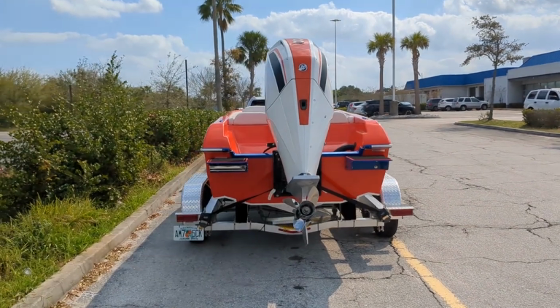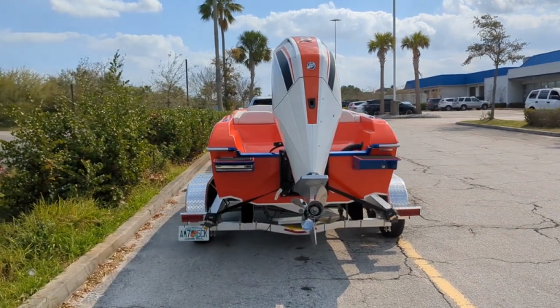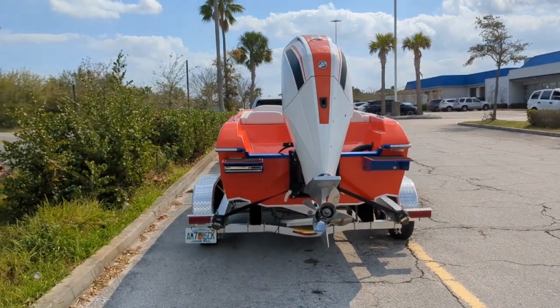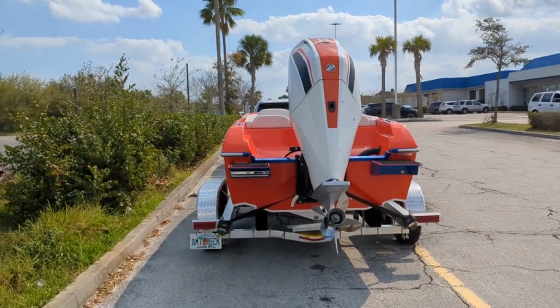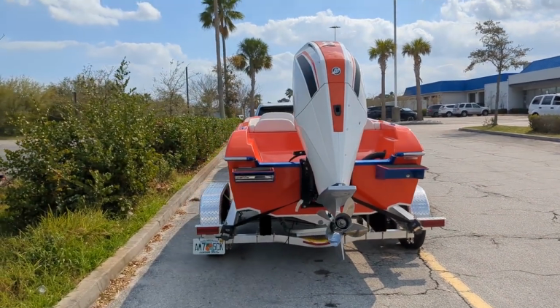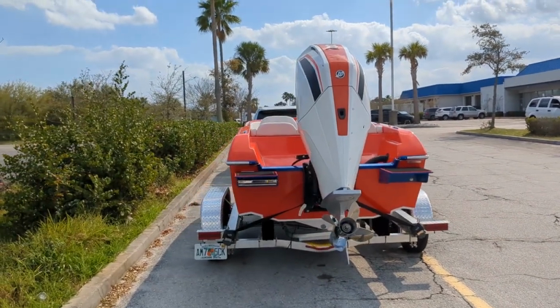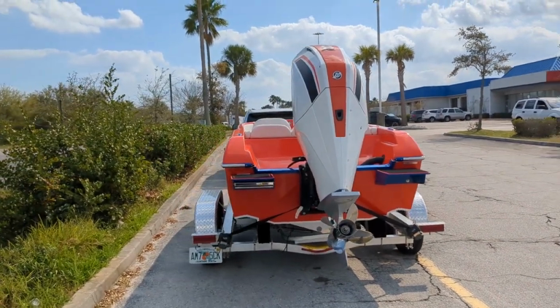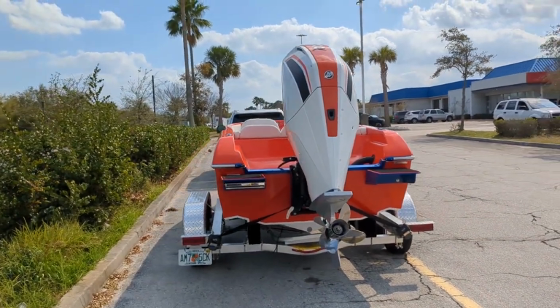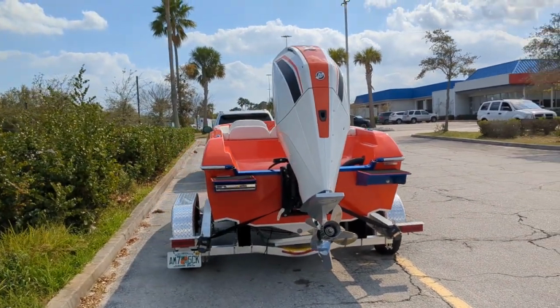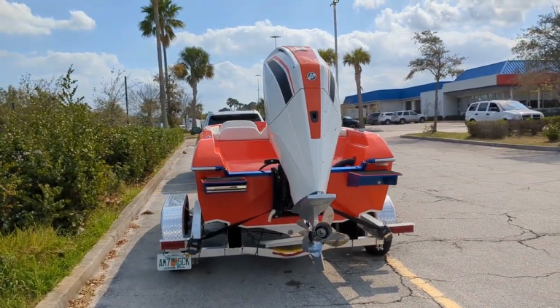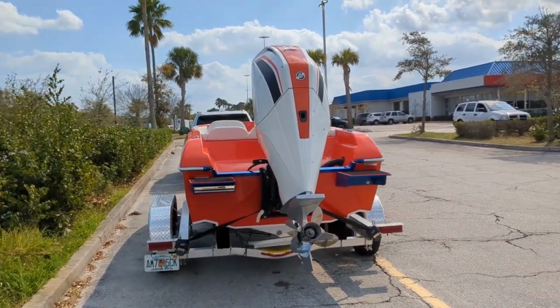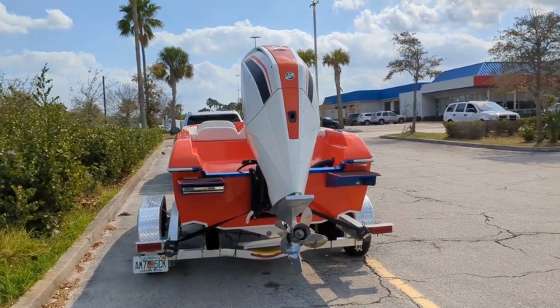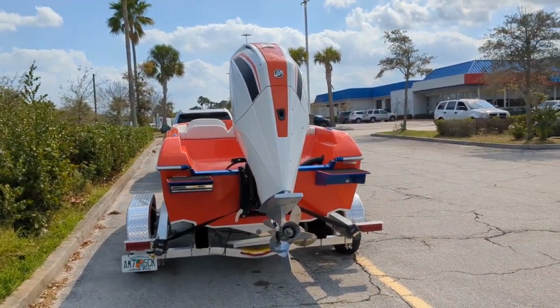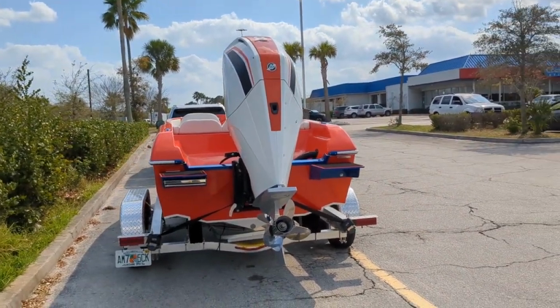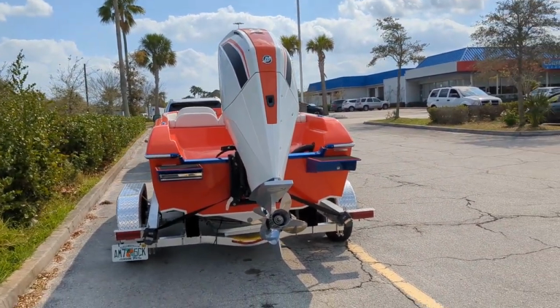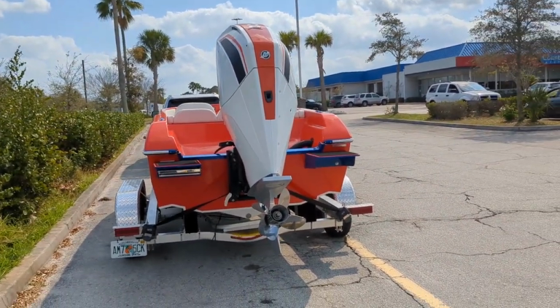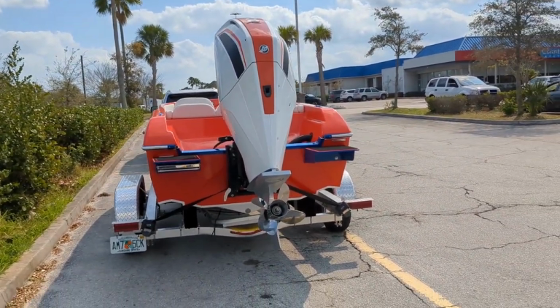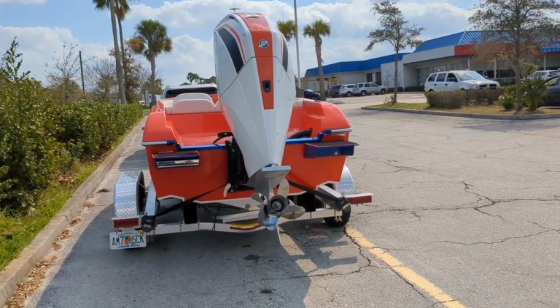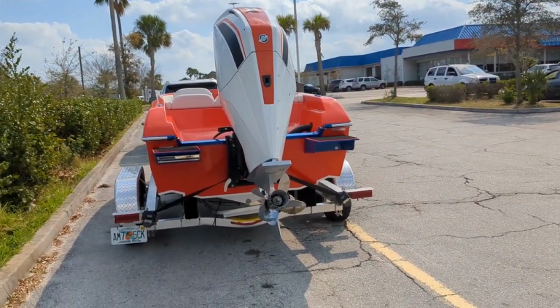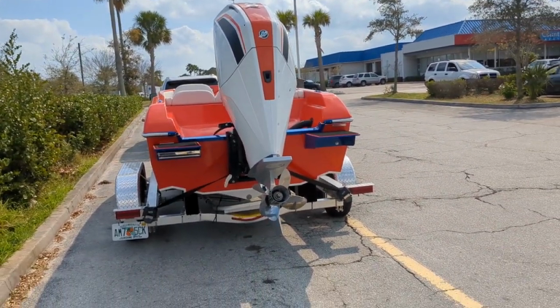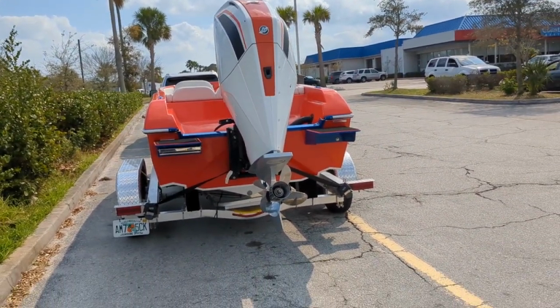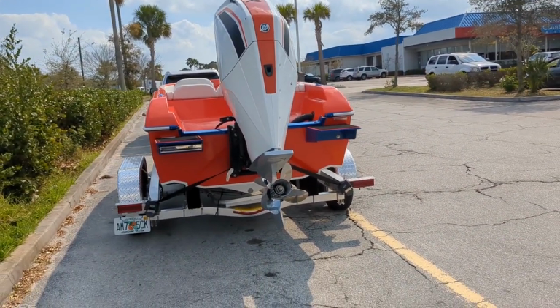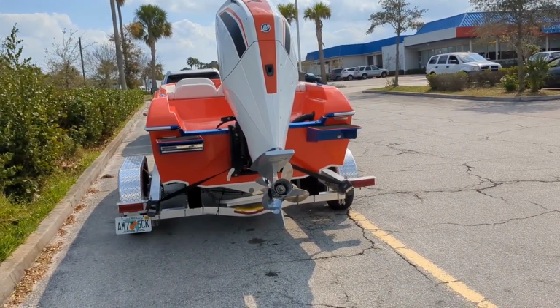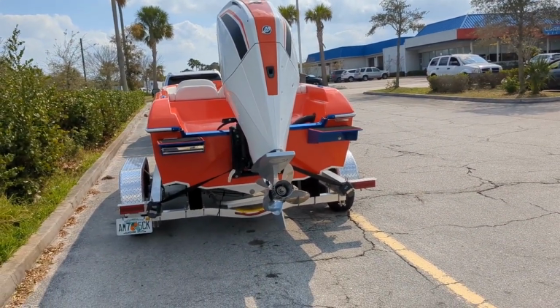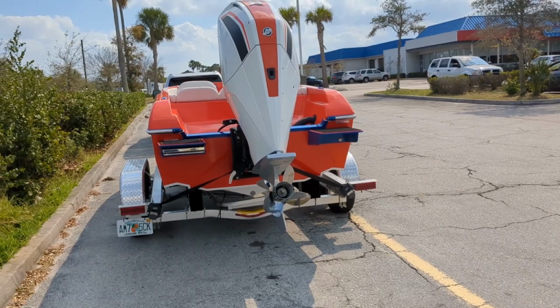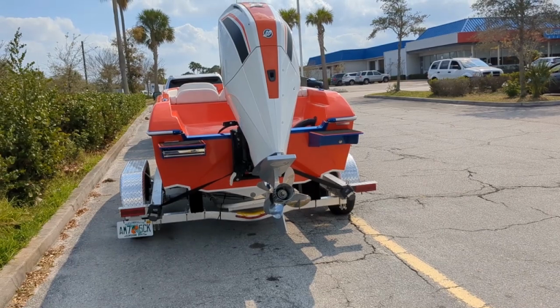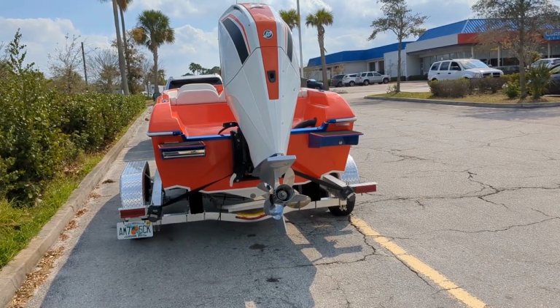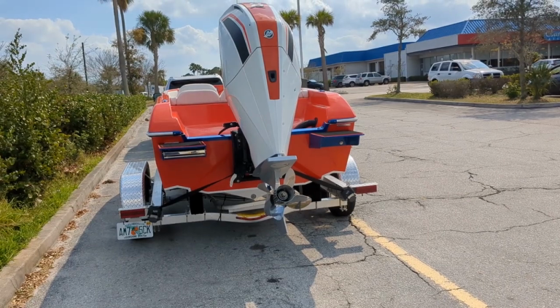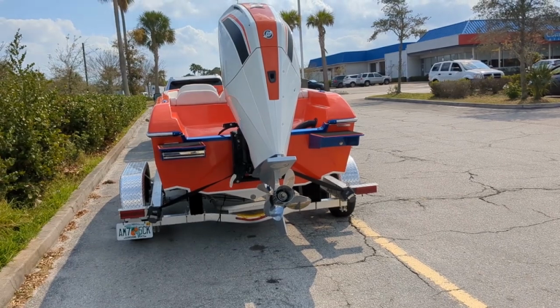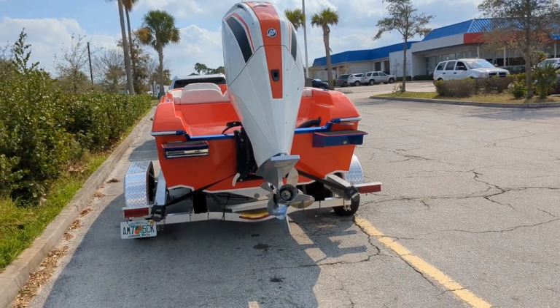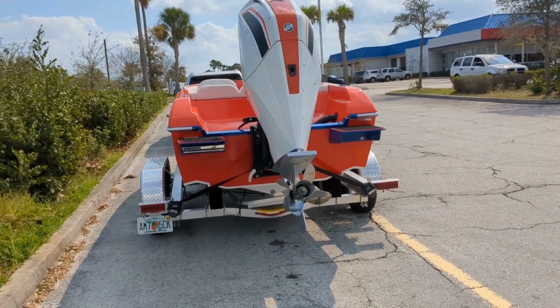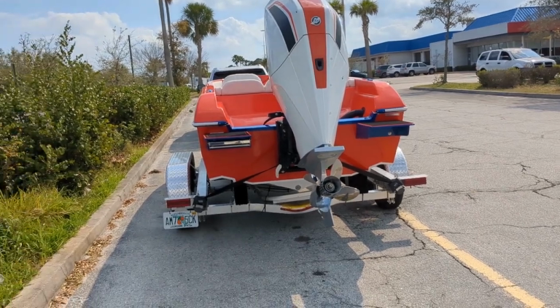The engine turned out really cool. It's got a matching orange panel, custom painted white.